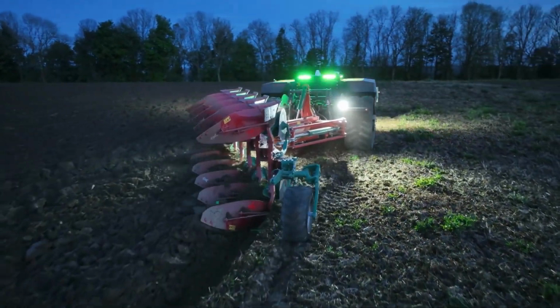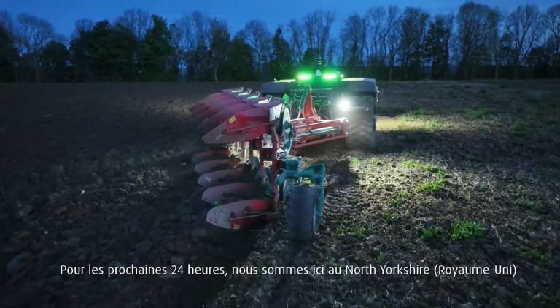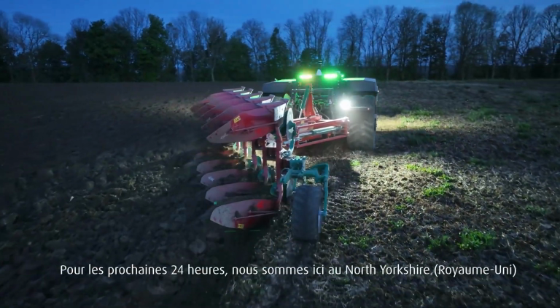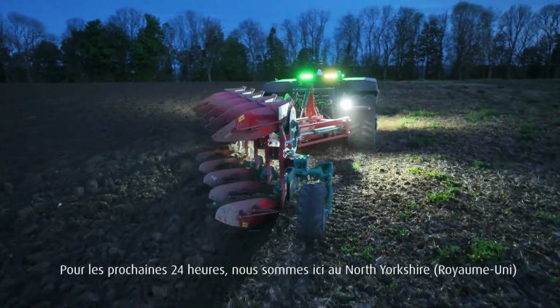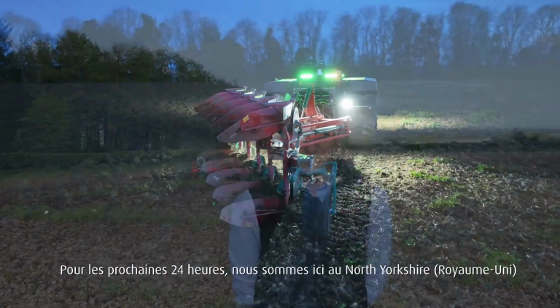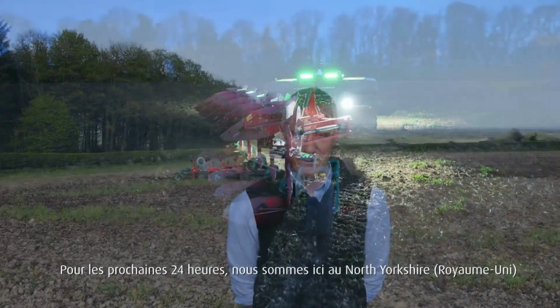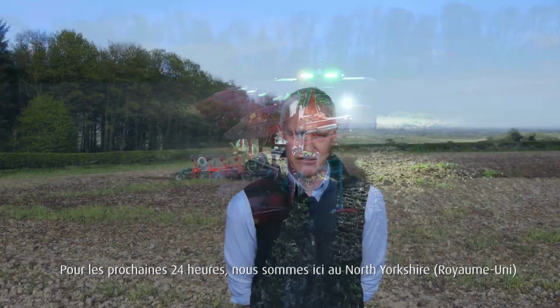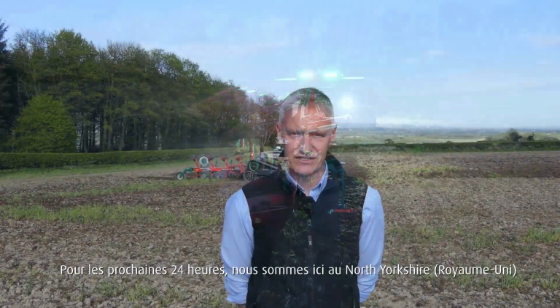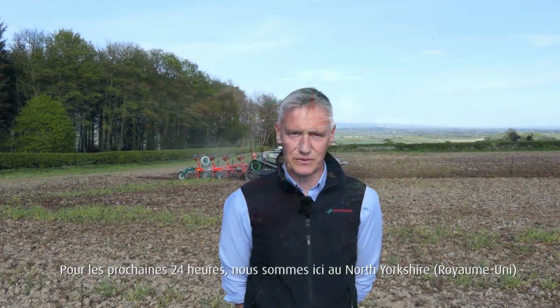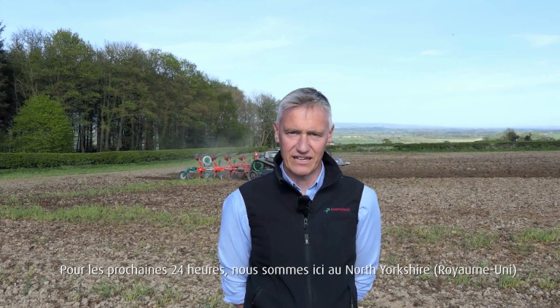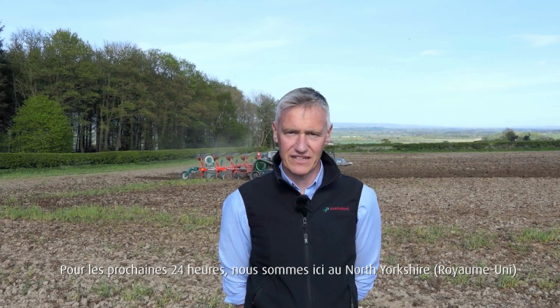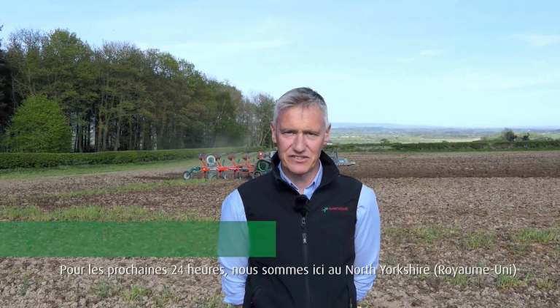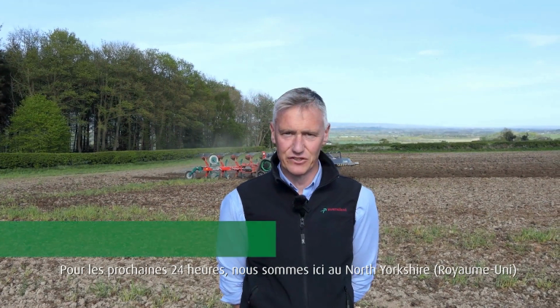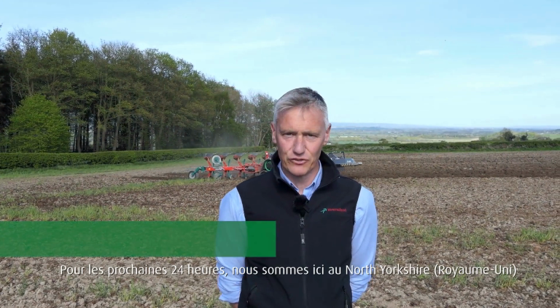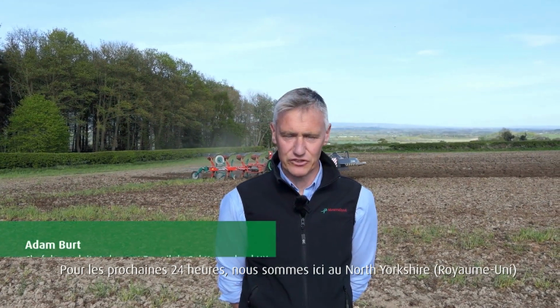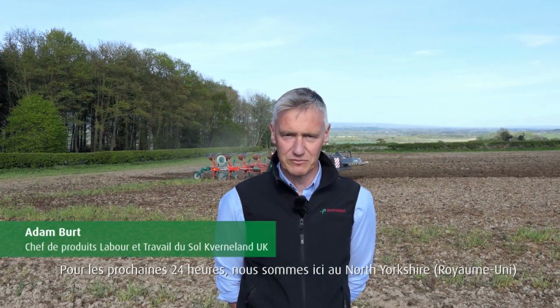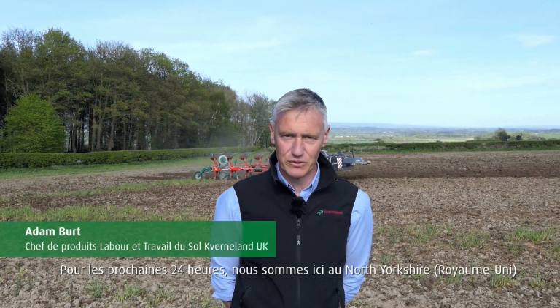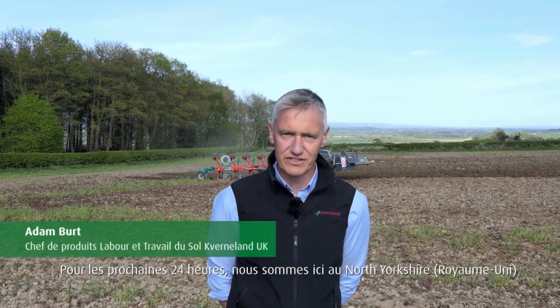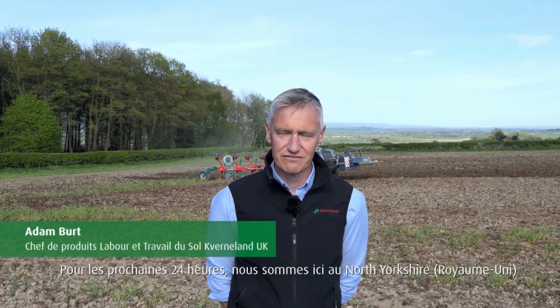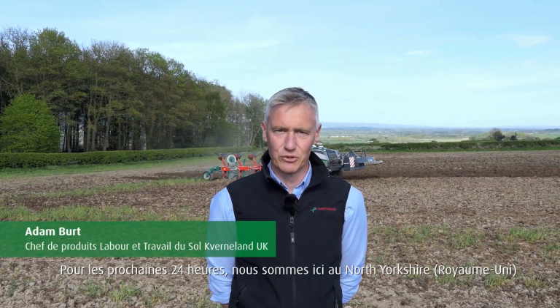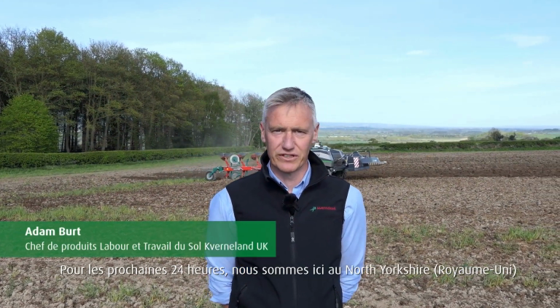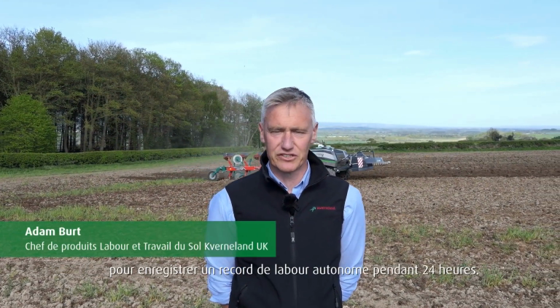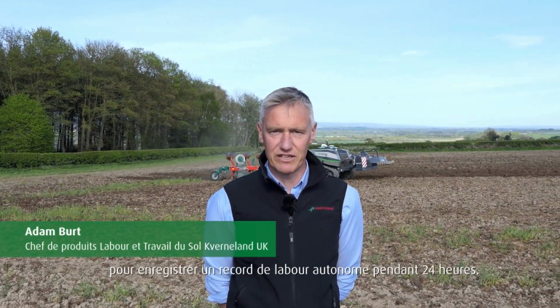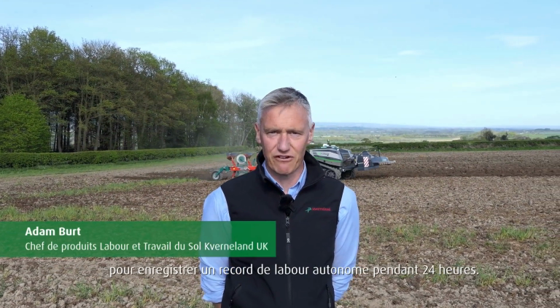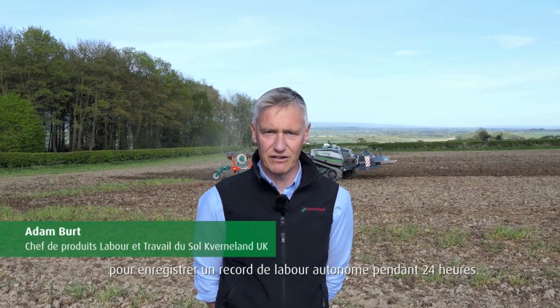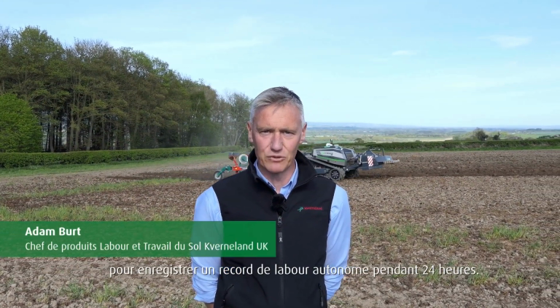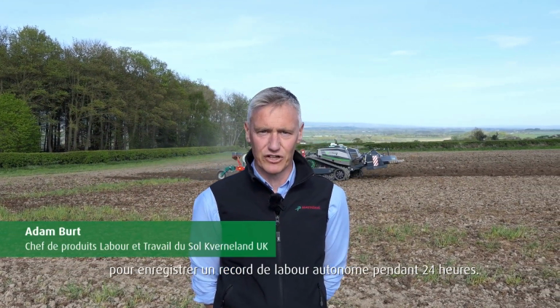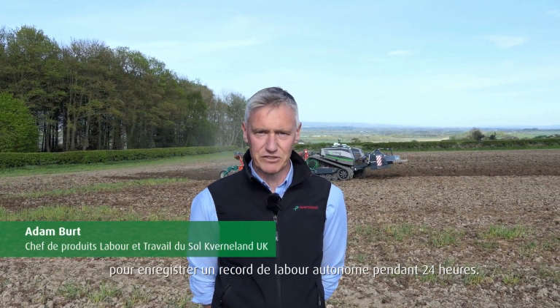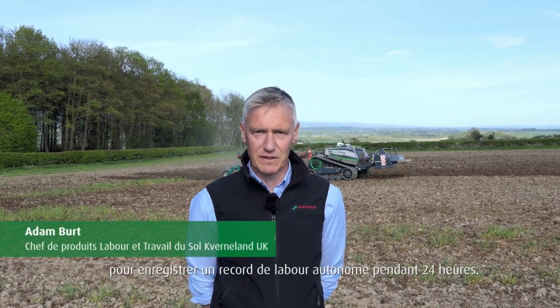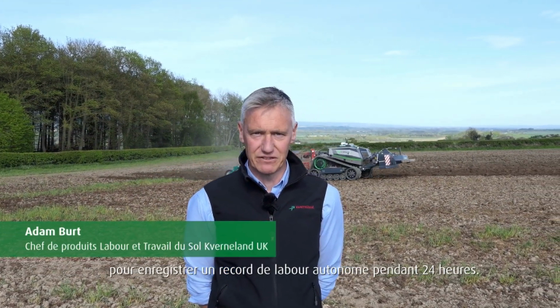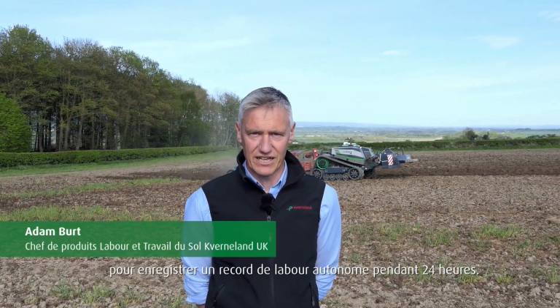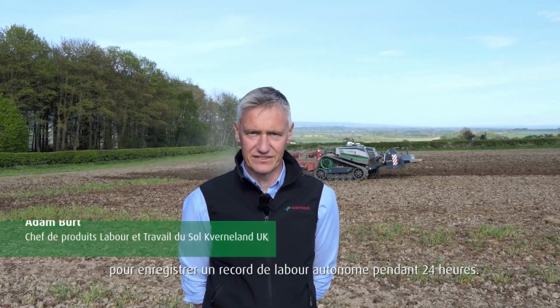For the next 24 hours we're here on the edge of the North Yorkshire Moors recording the 24-hour autonomous ploughing challenge.